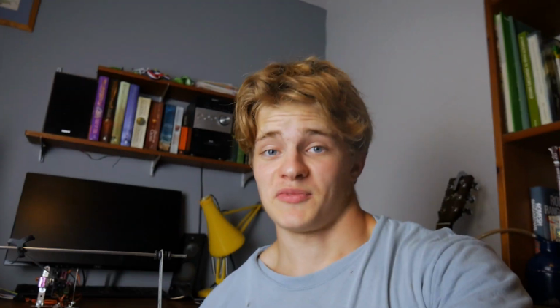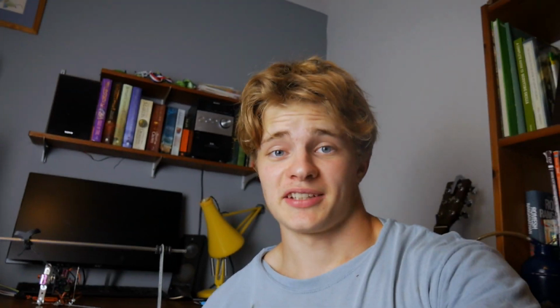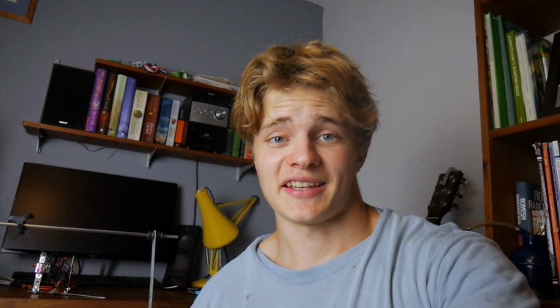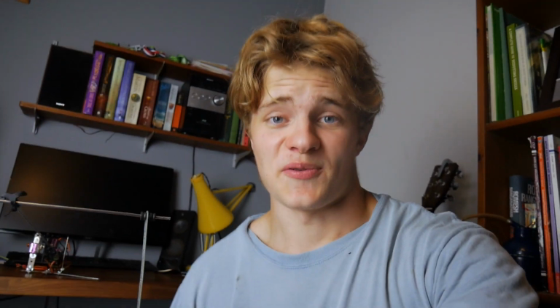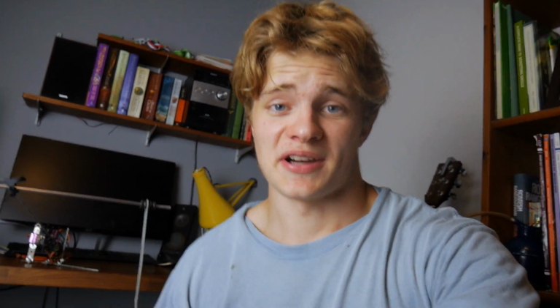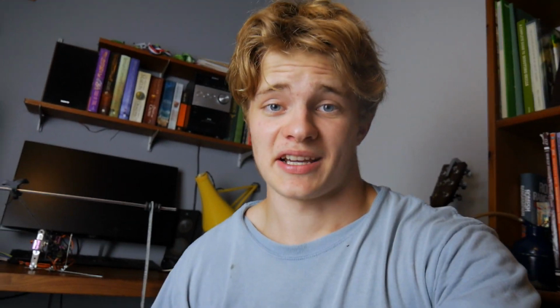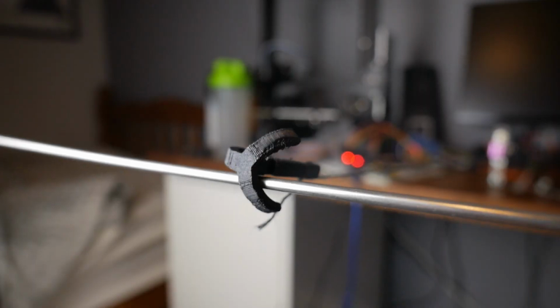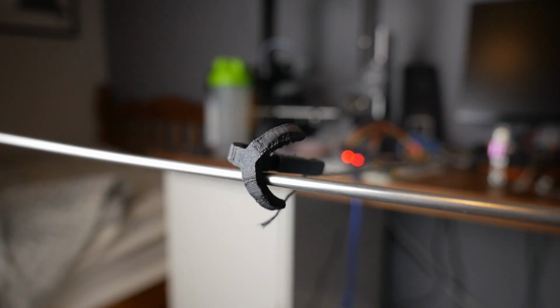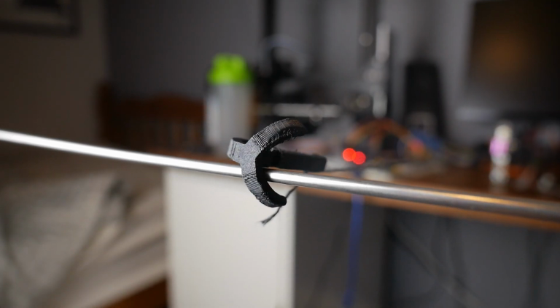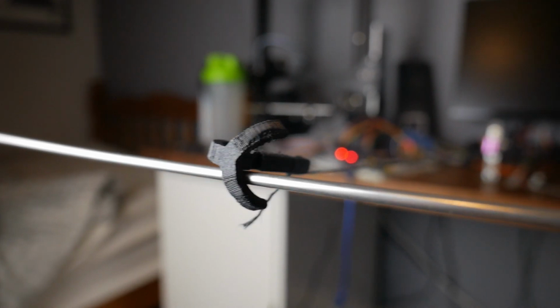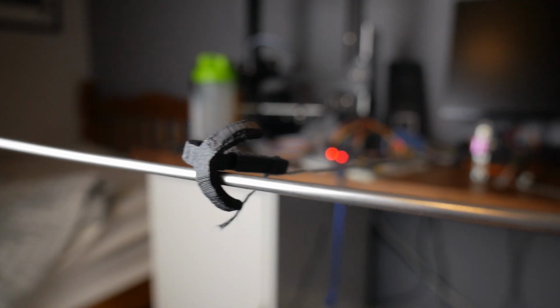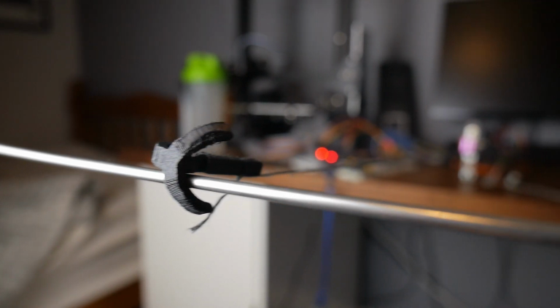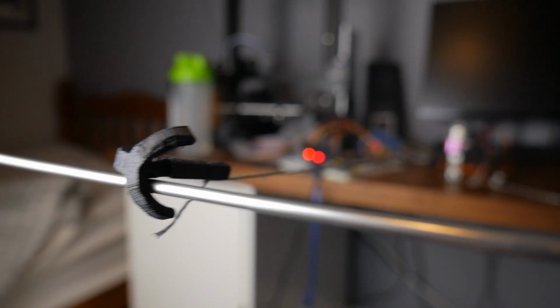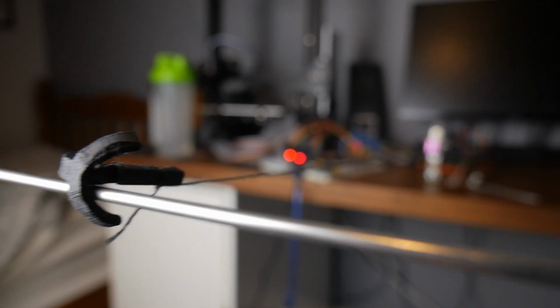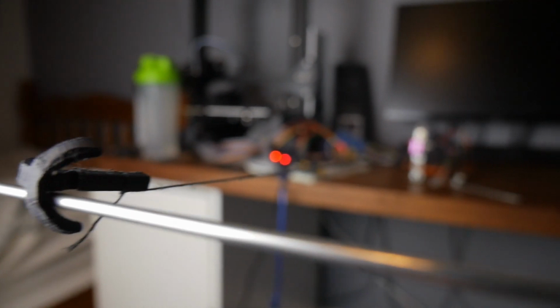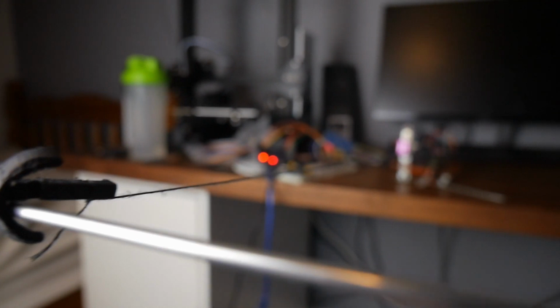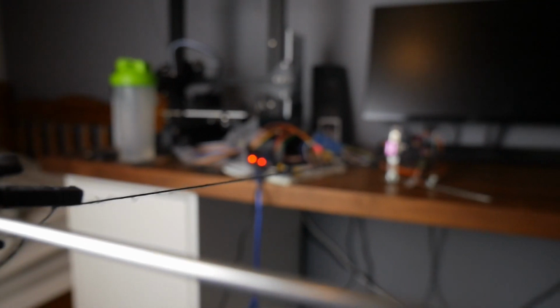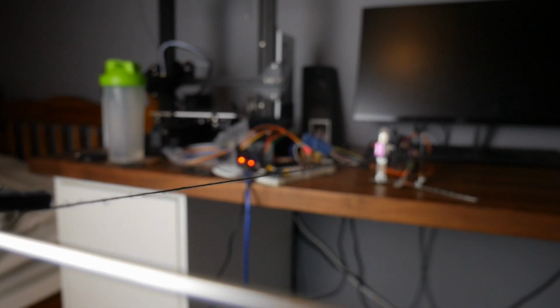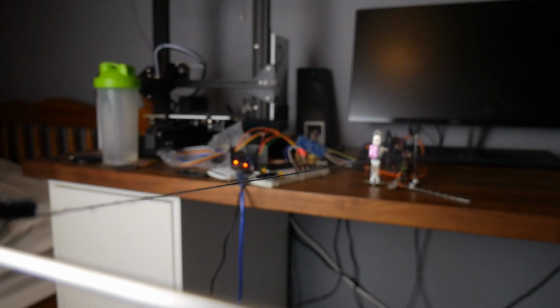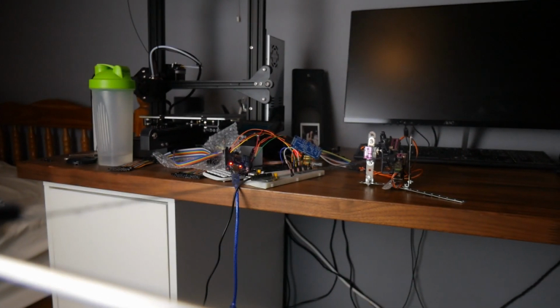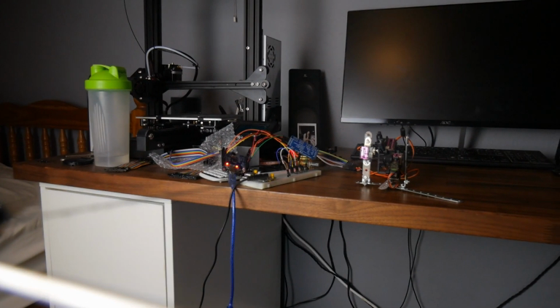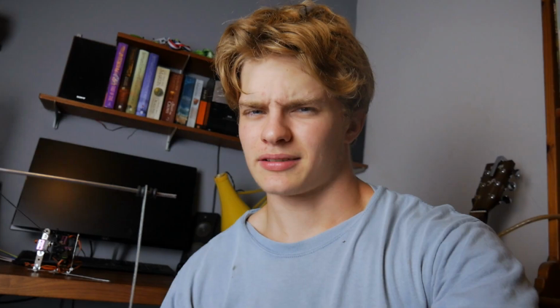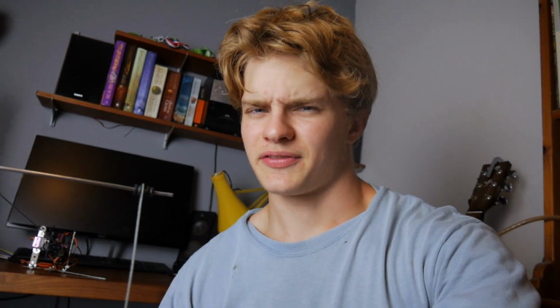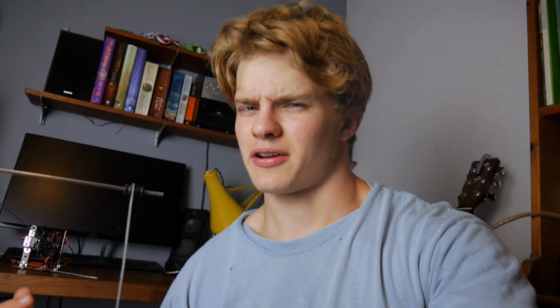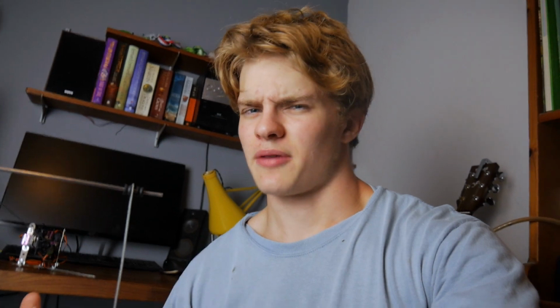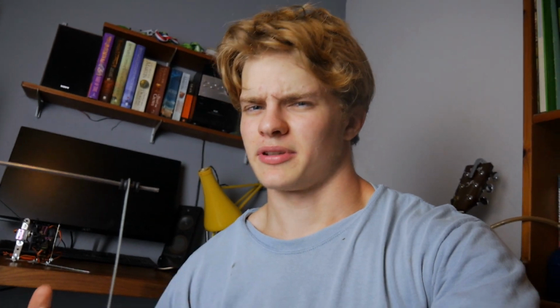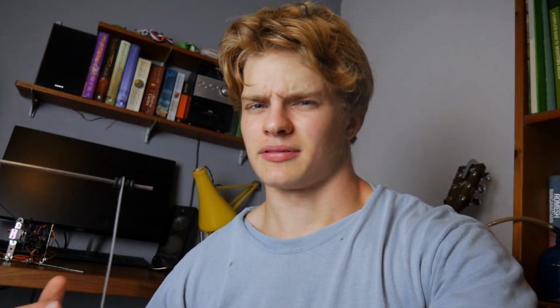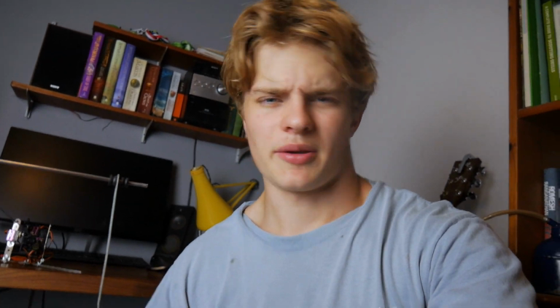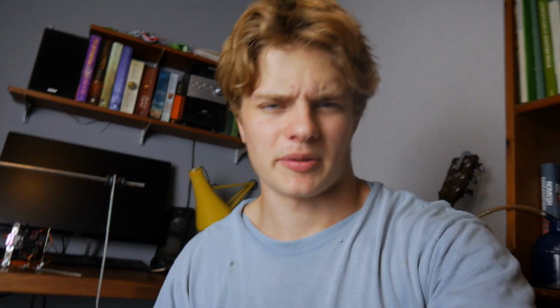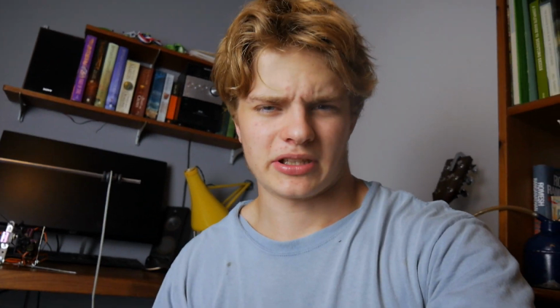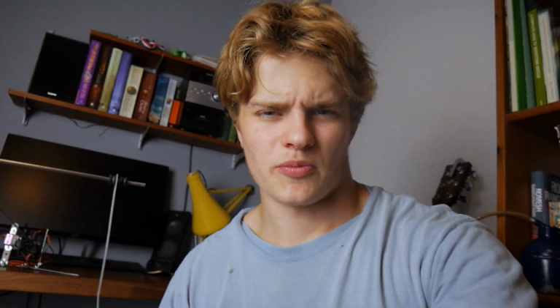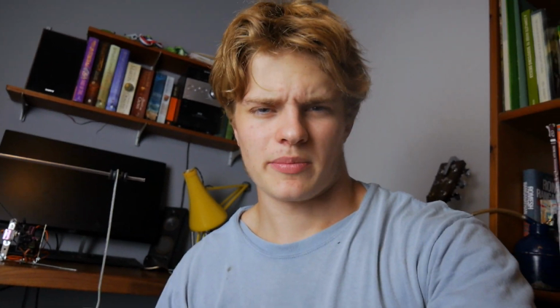I'd say that worked — you can definitely see that it's tight. So let's see how it does firing up and climbing up its own web.